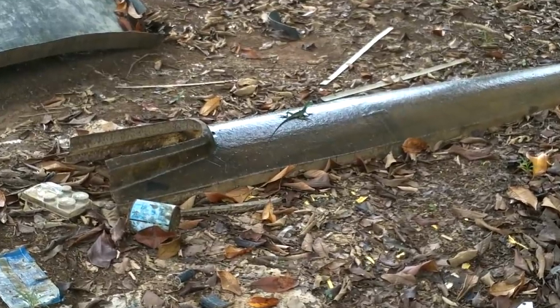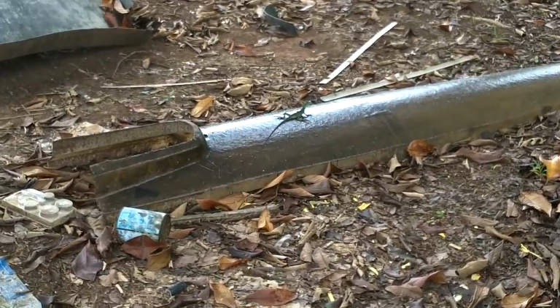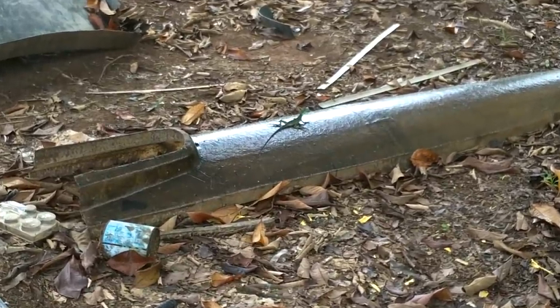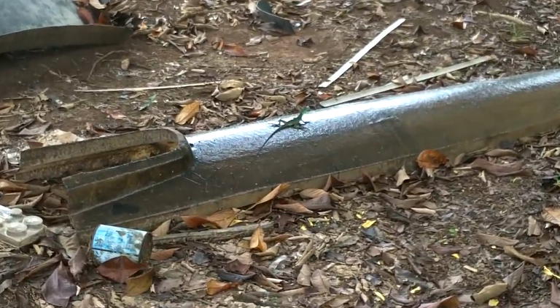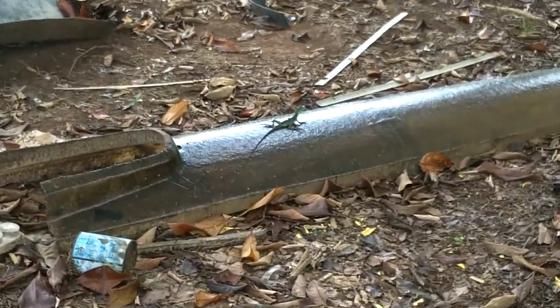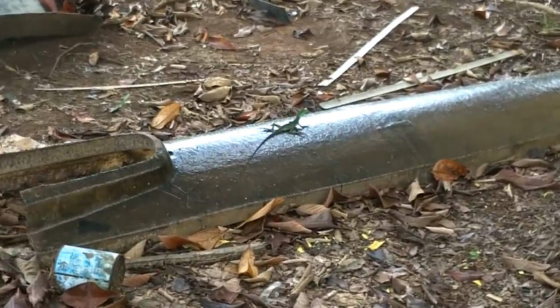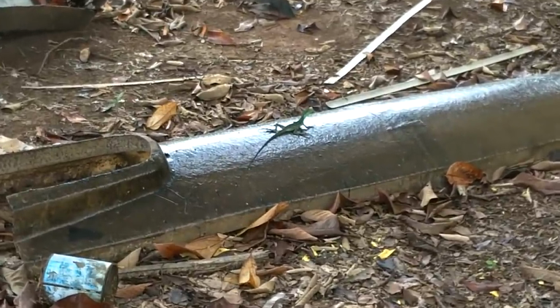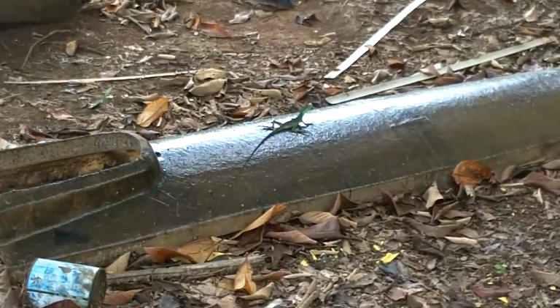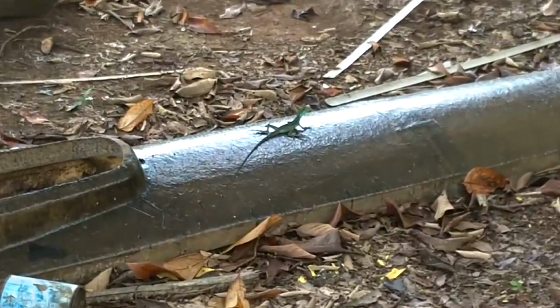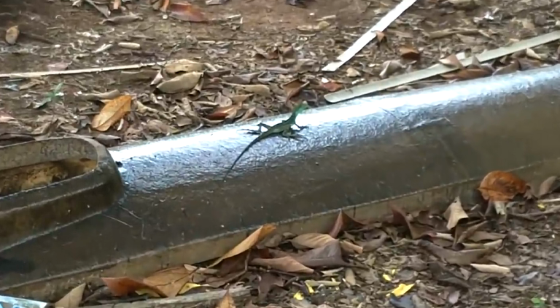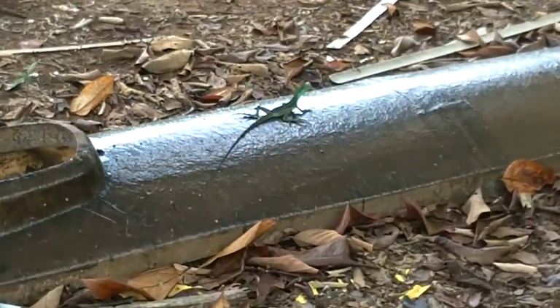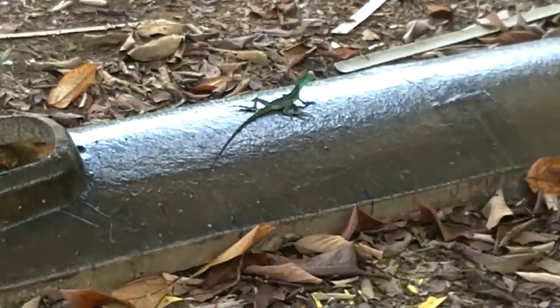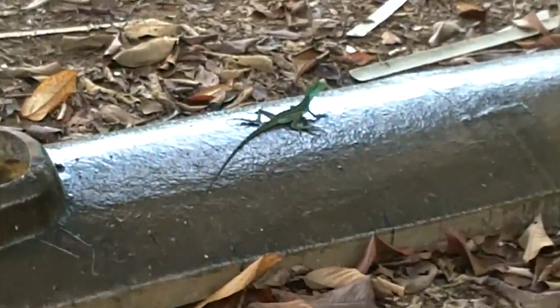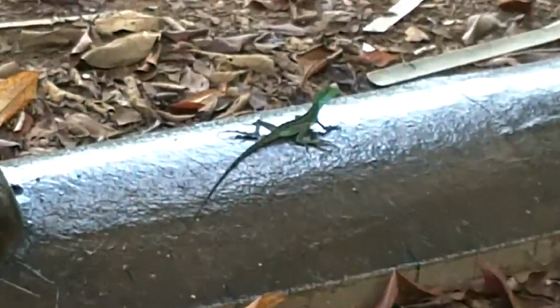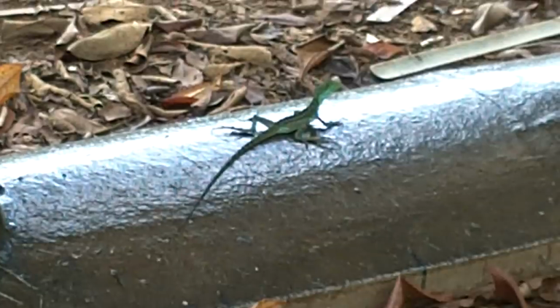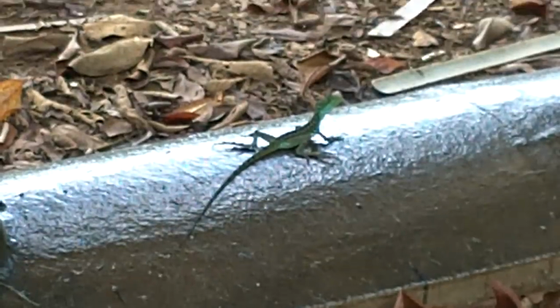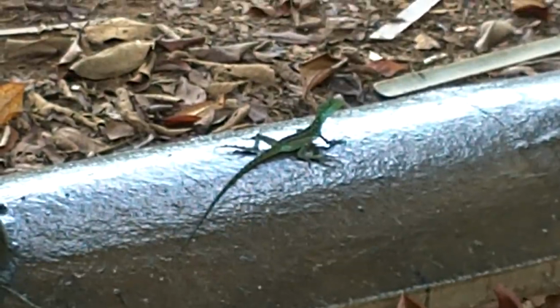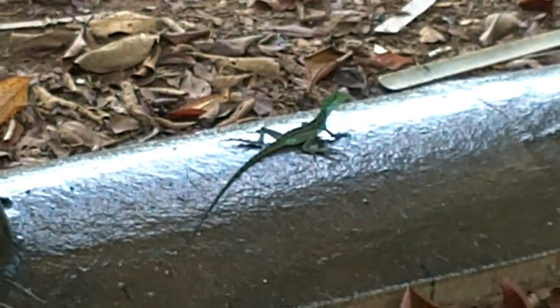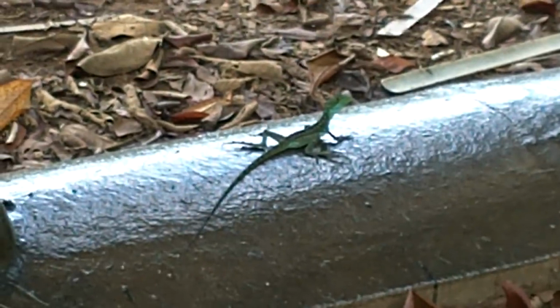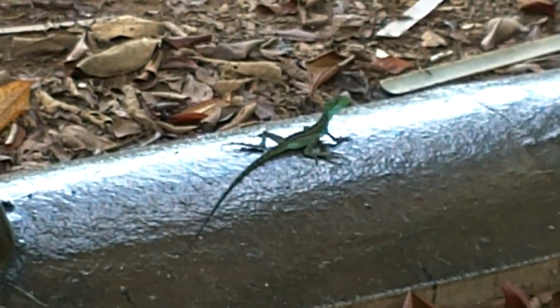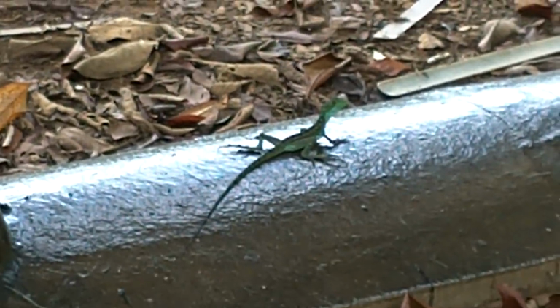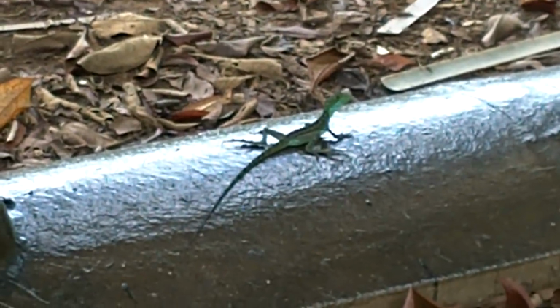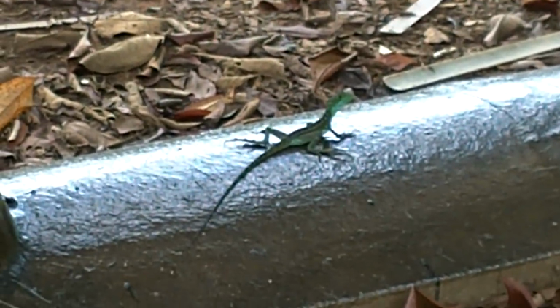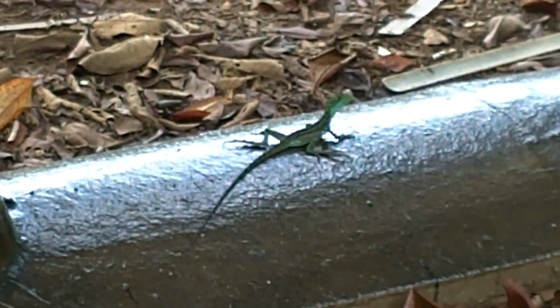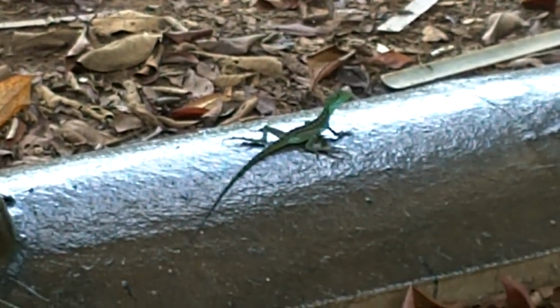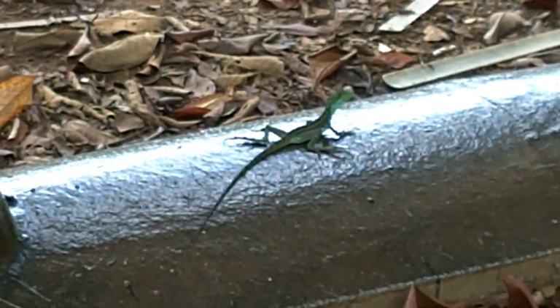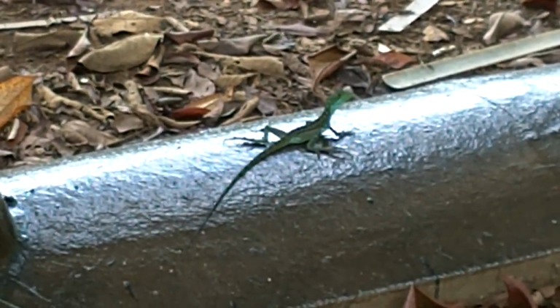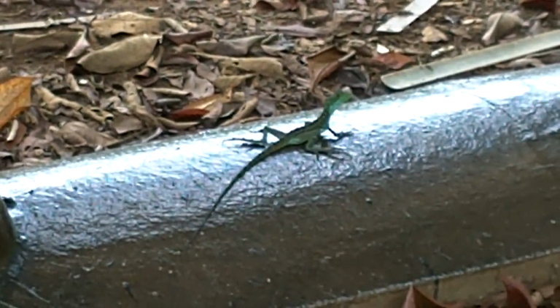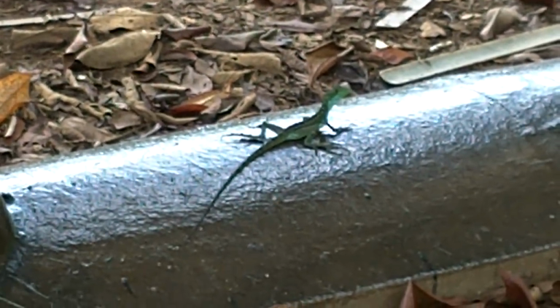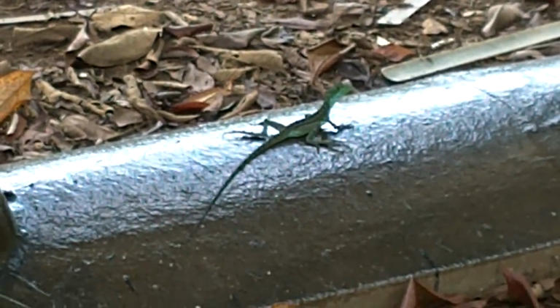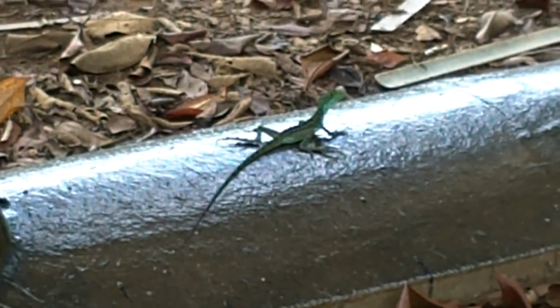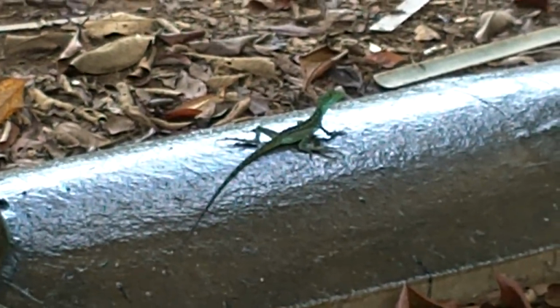I wanted to get a shot of this guy because I'm thinking of painting my boat with his pattern.